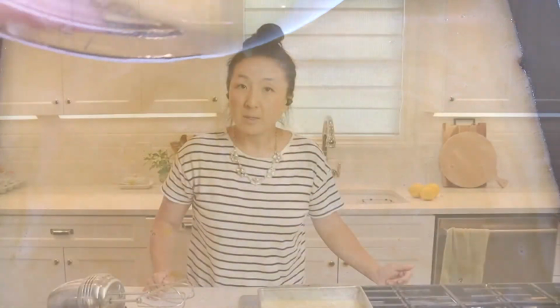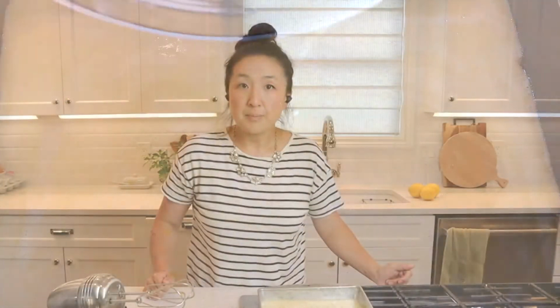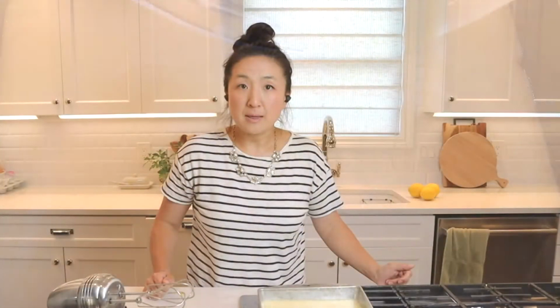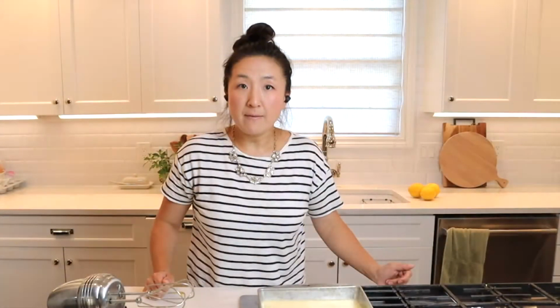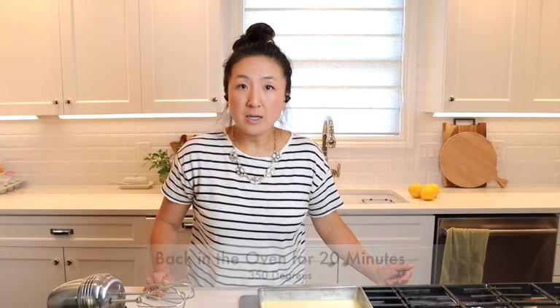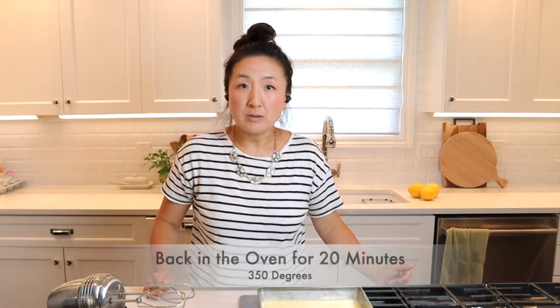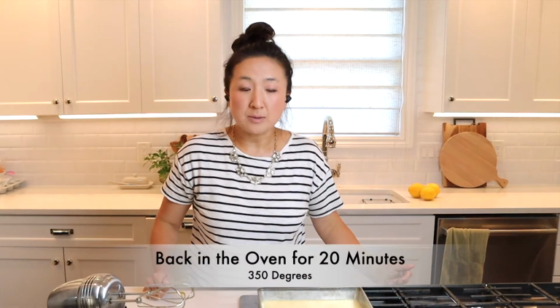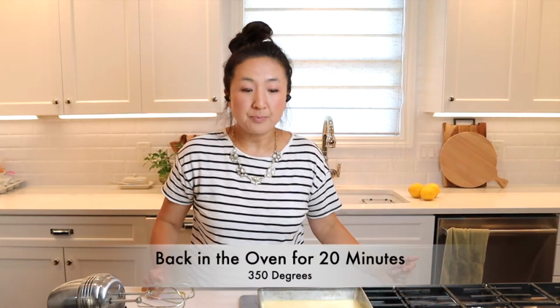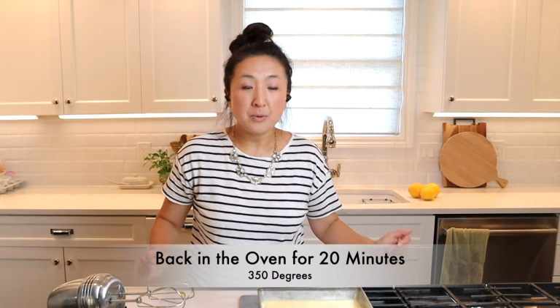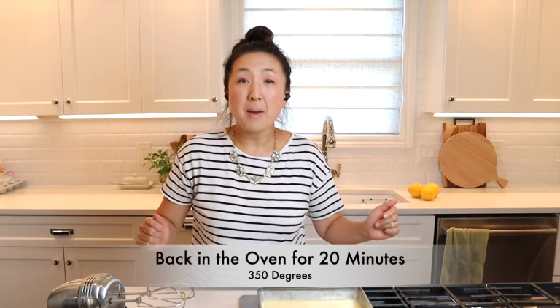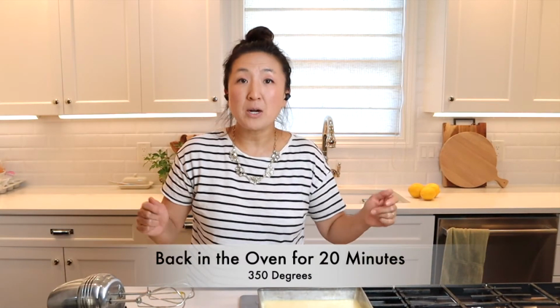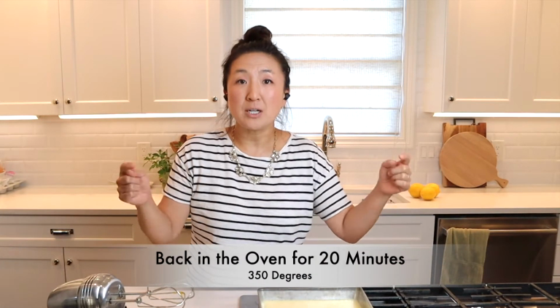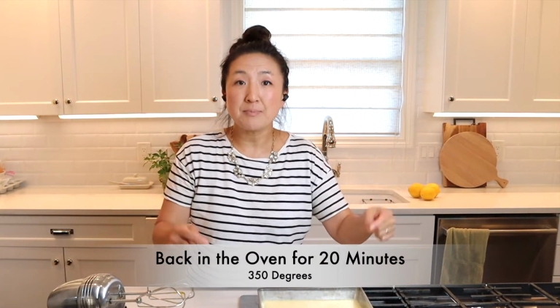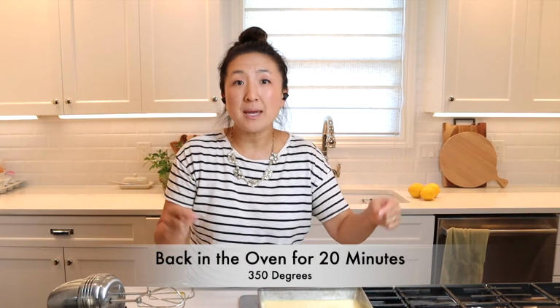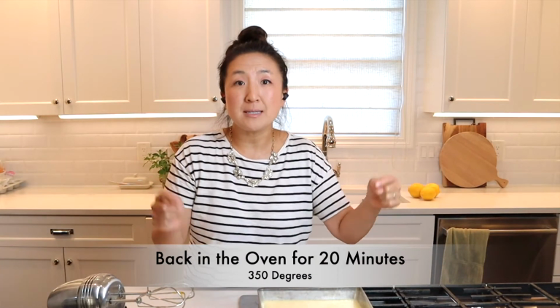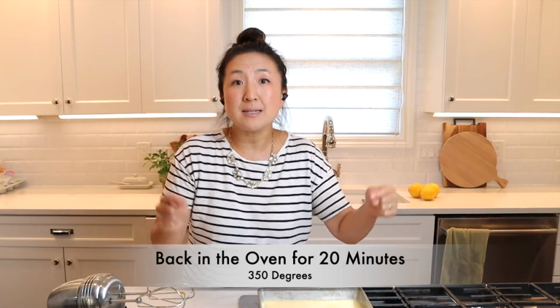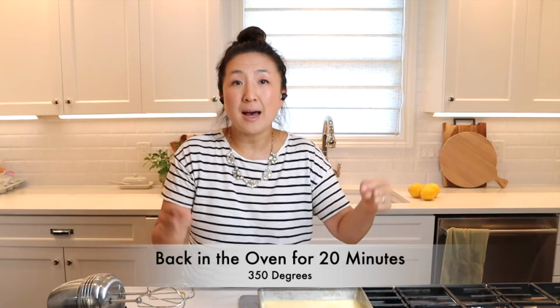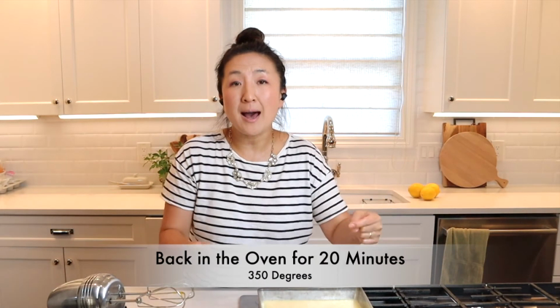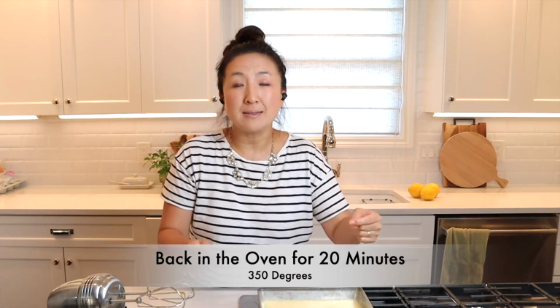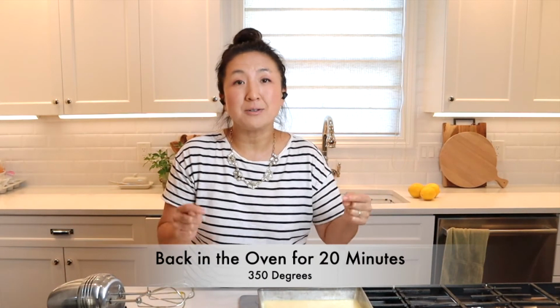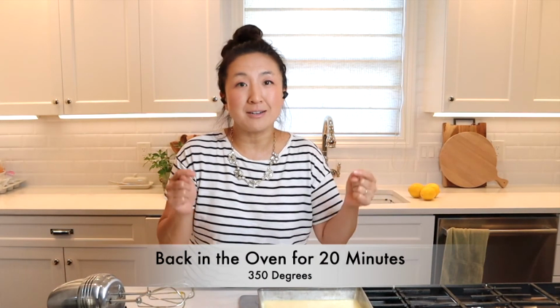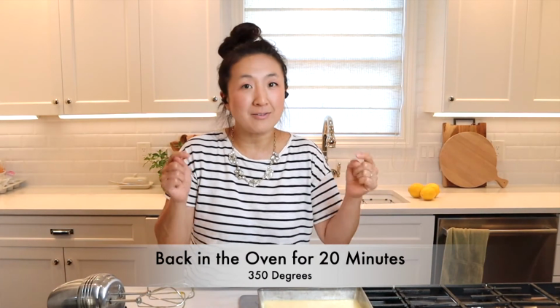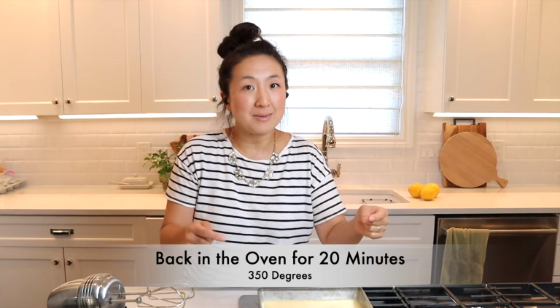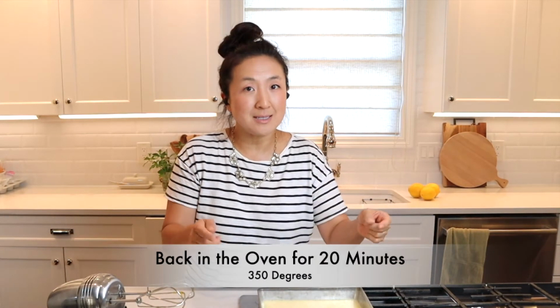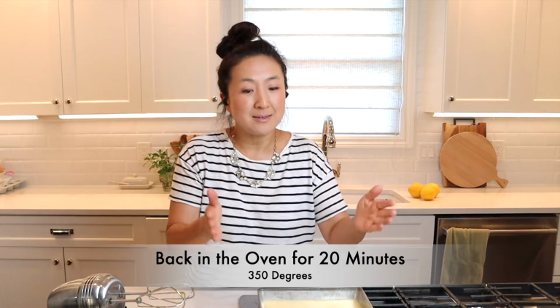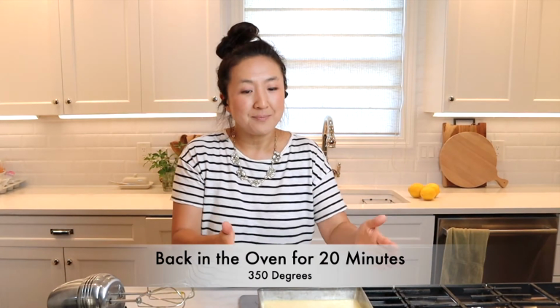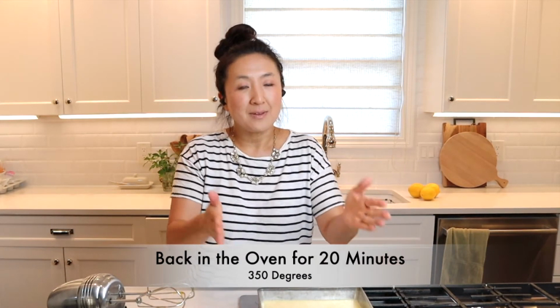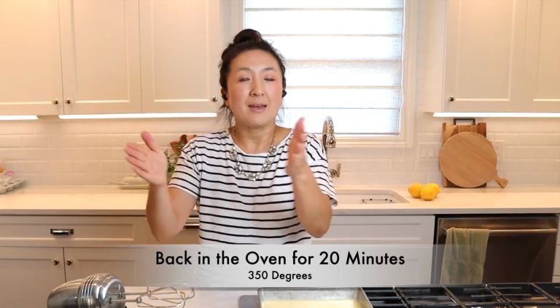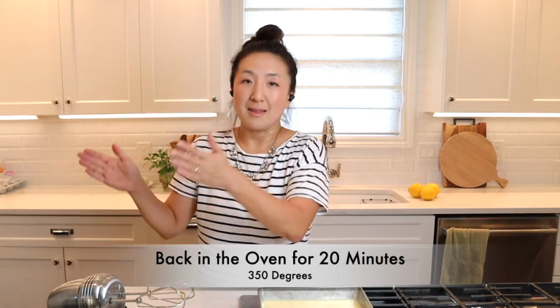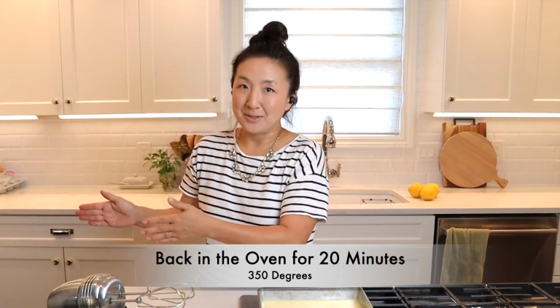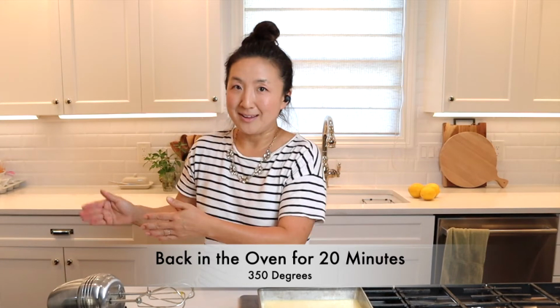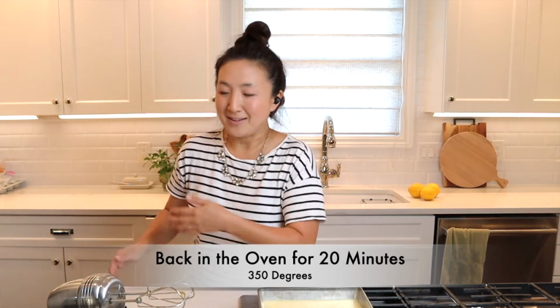Back in the oven it goes. But remember the pan is still hot, so get your oven mitts and then put it in the oven.